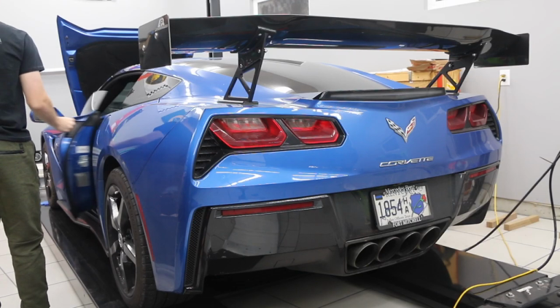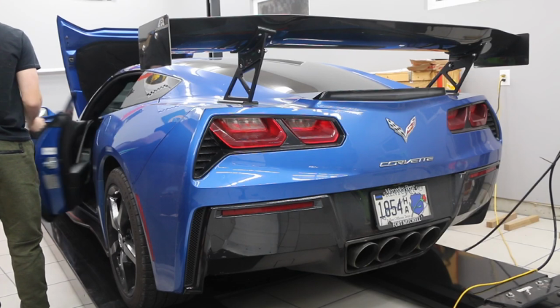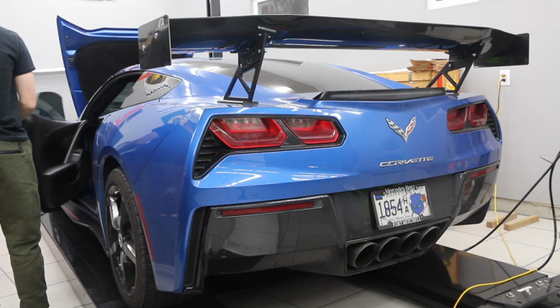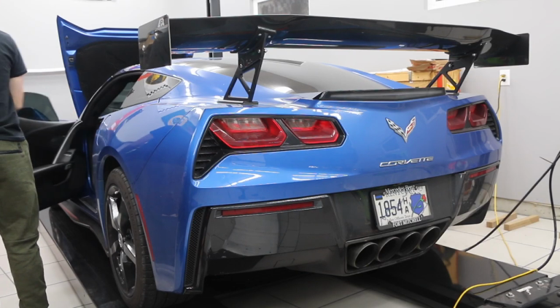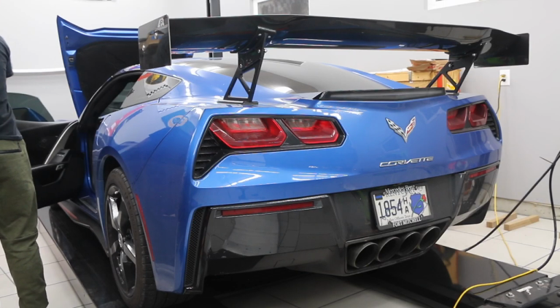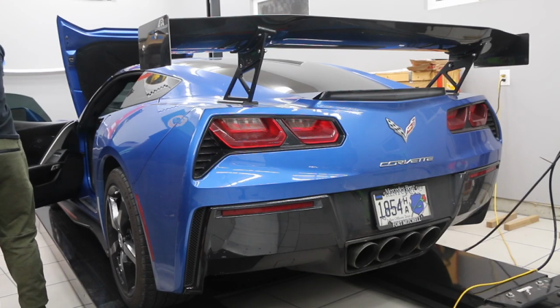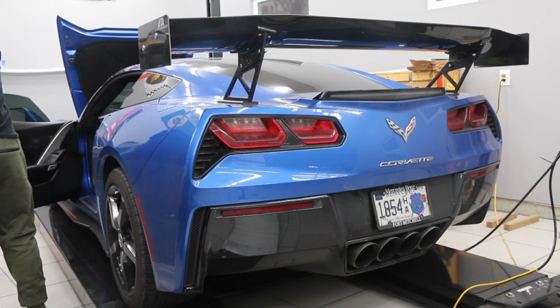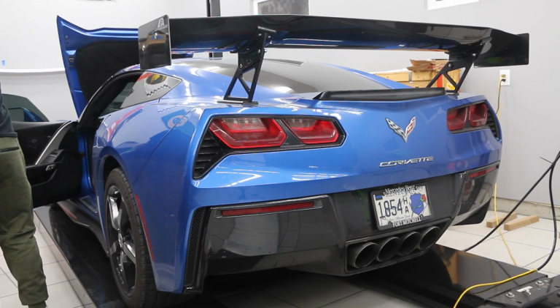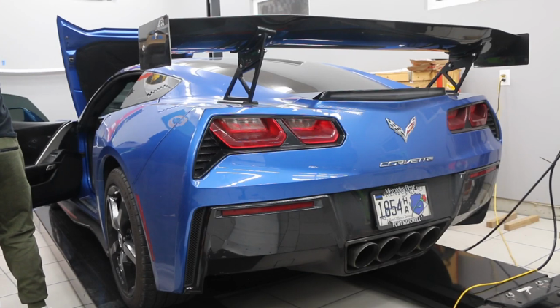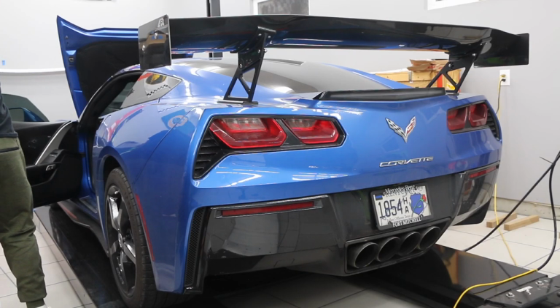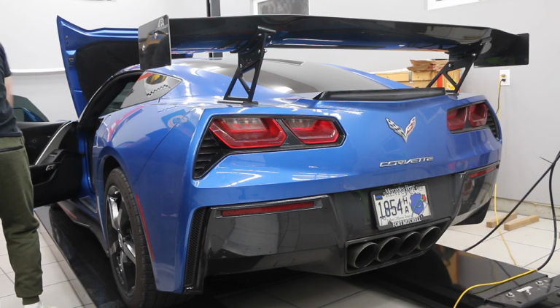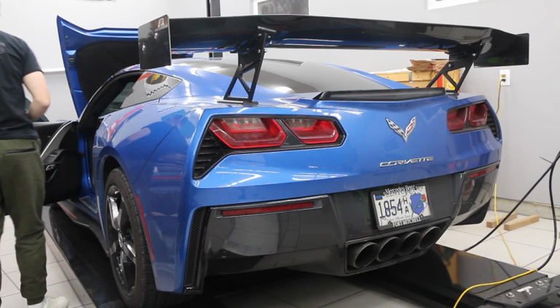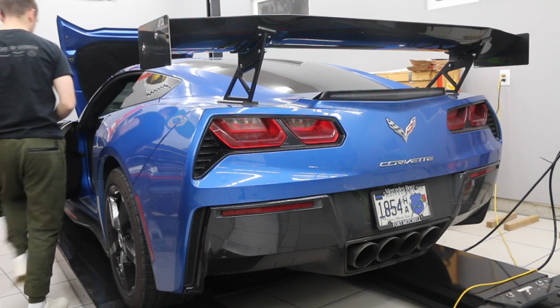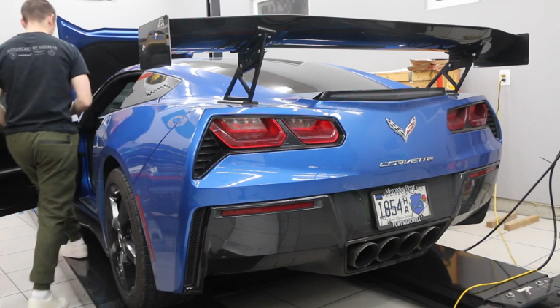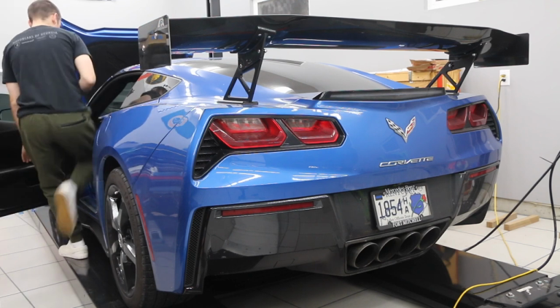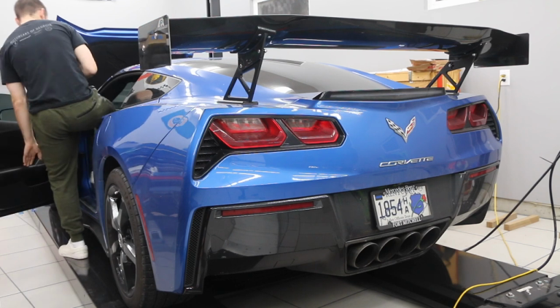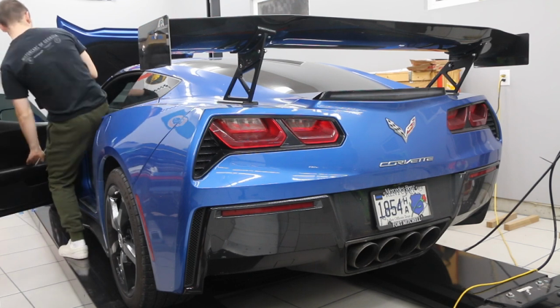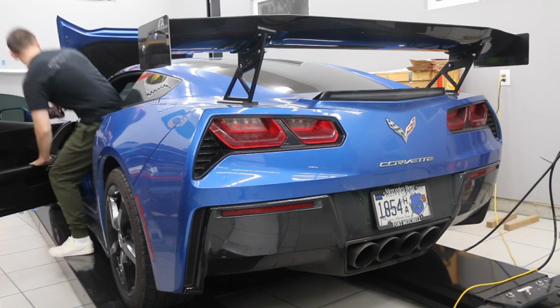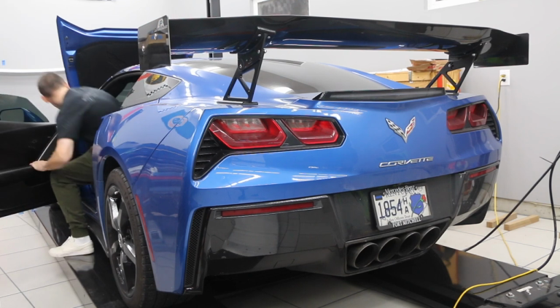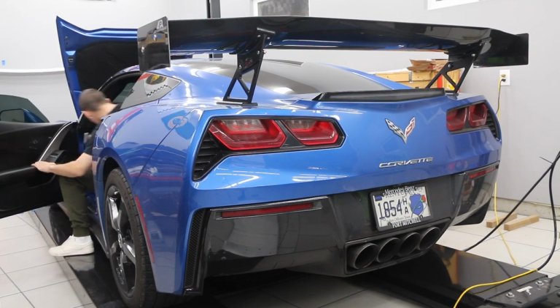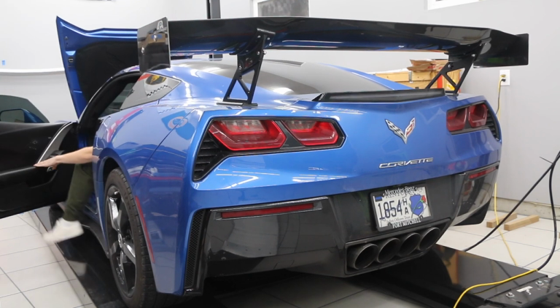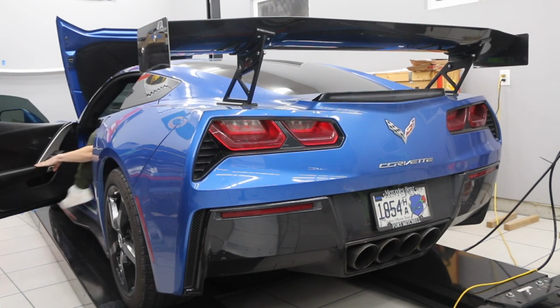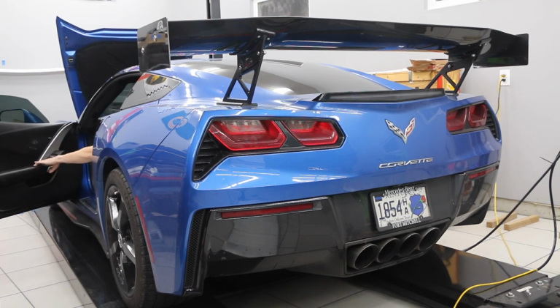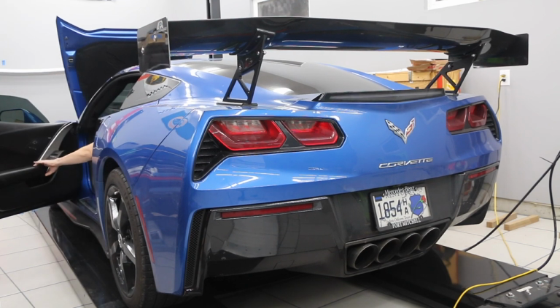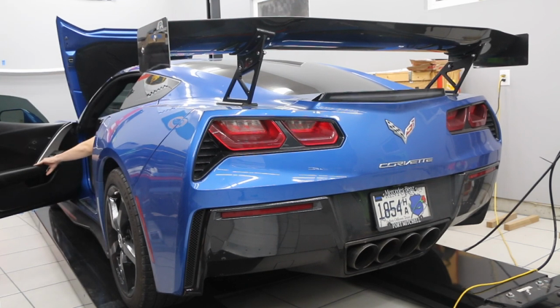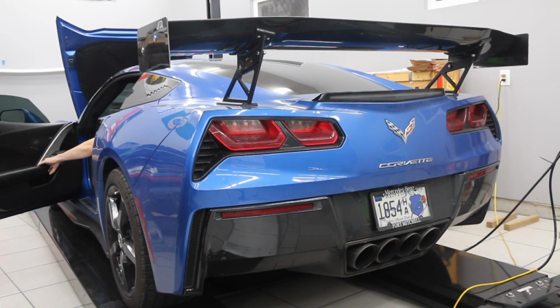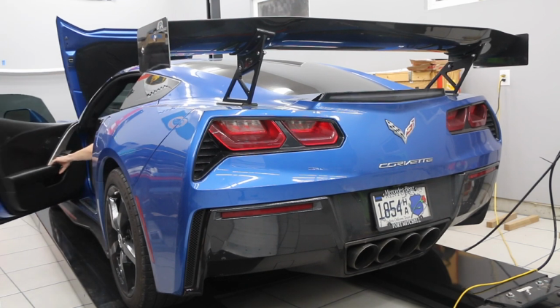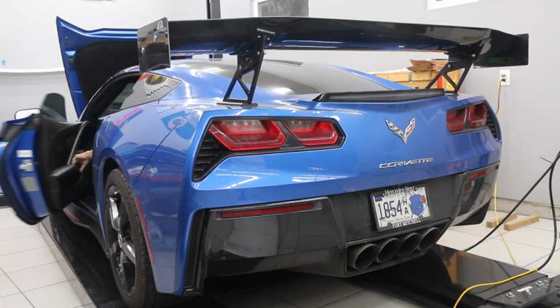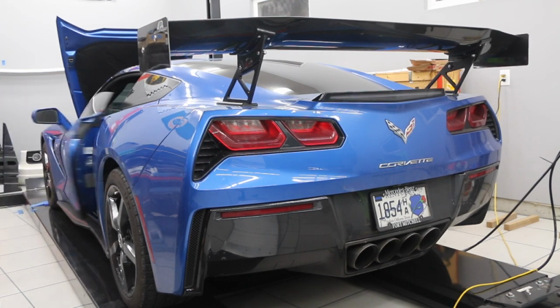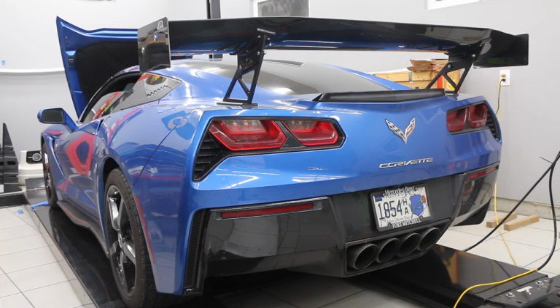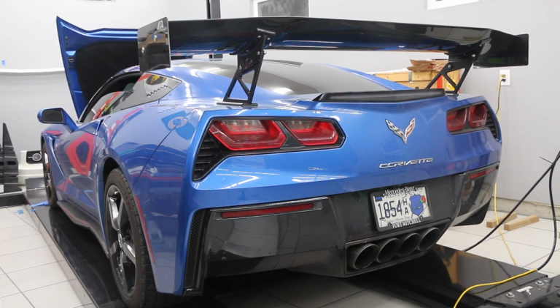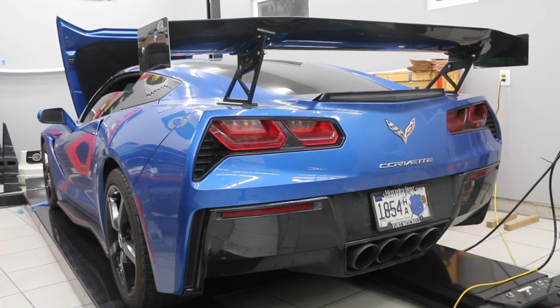Now go ahead and start the car. Make sure you have oil pressure upon startup and no check engine lights.